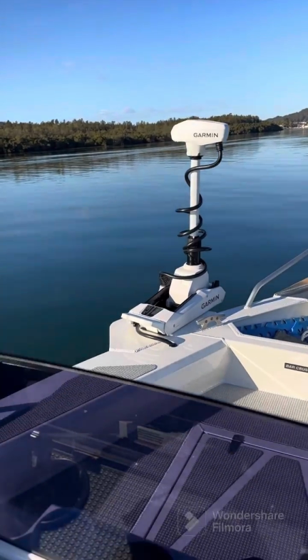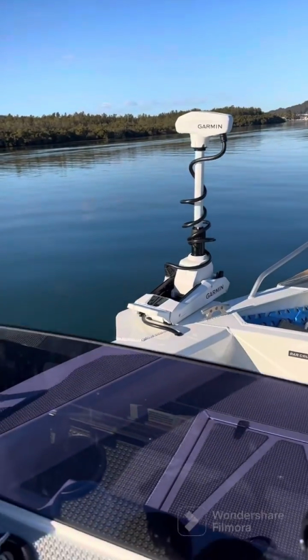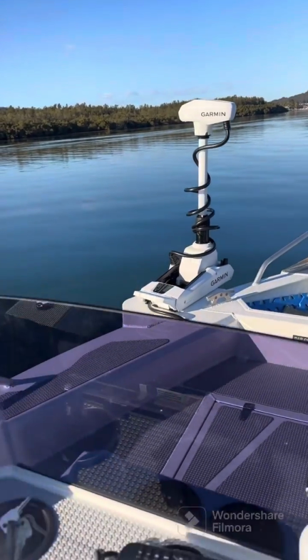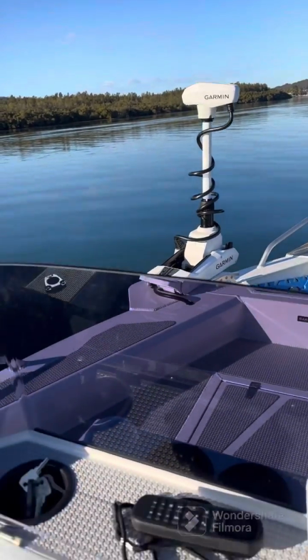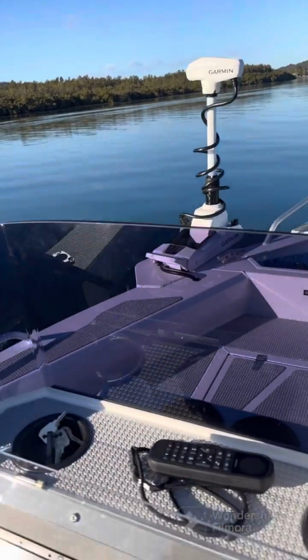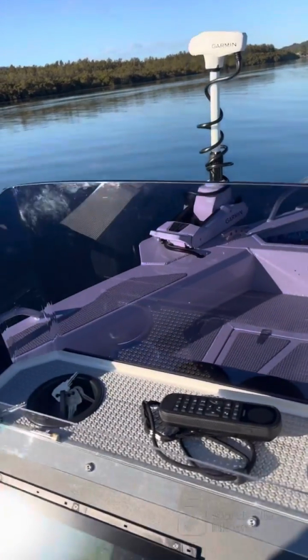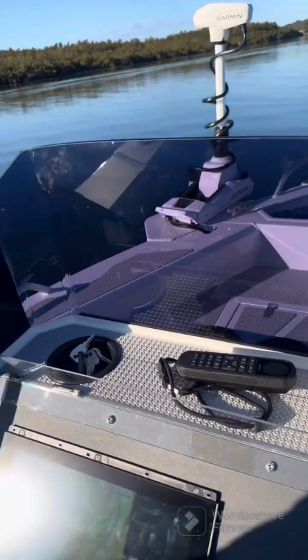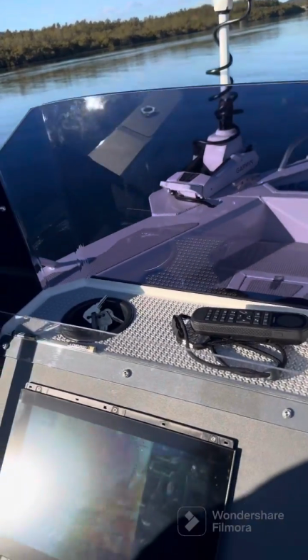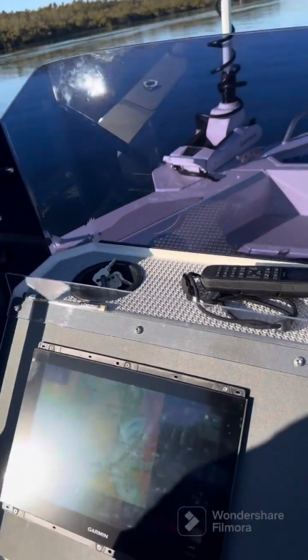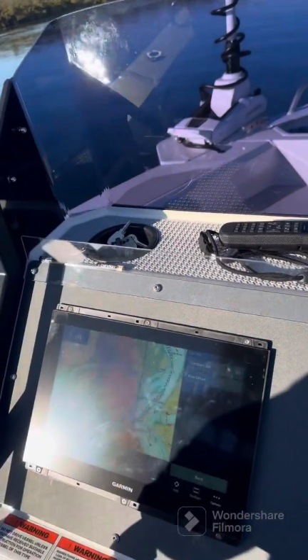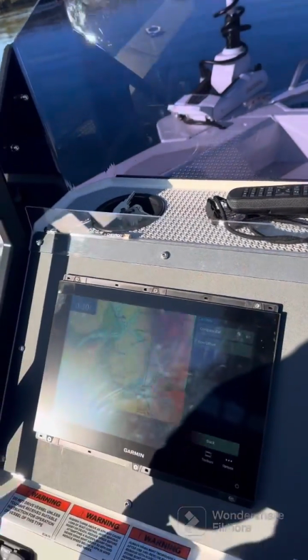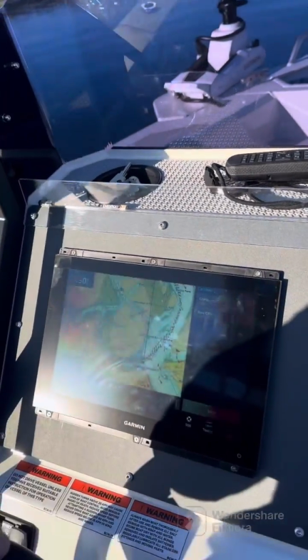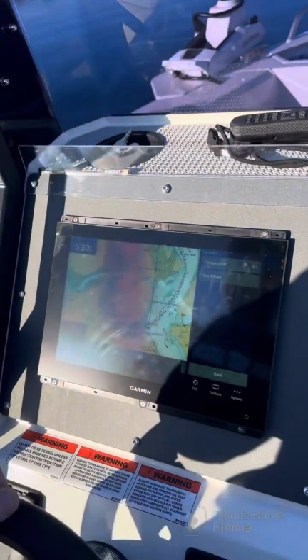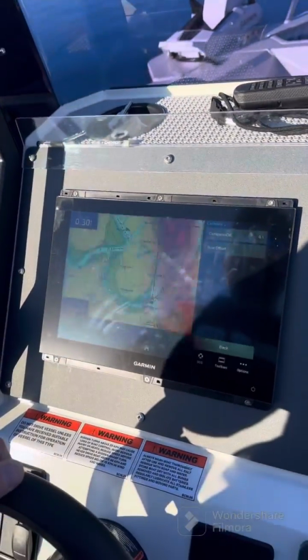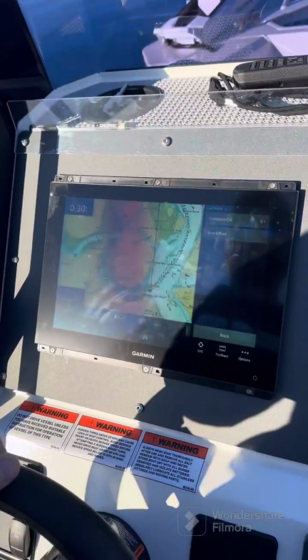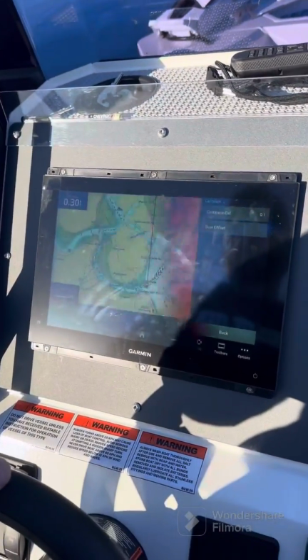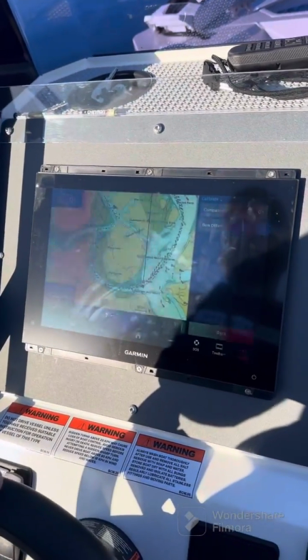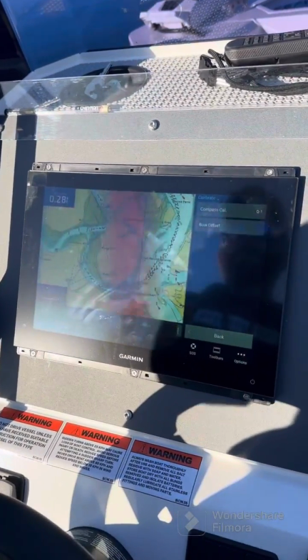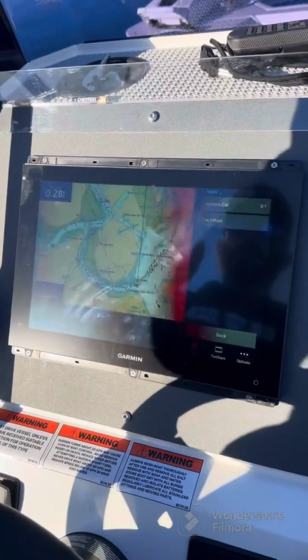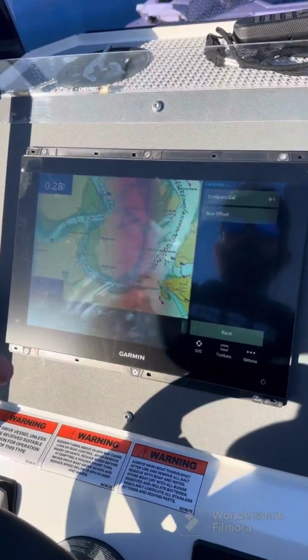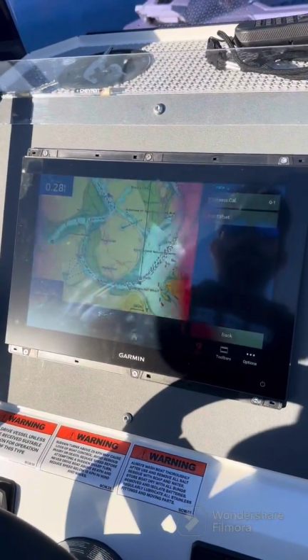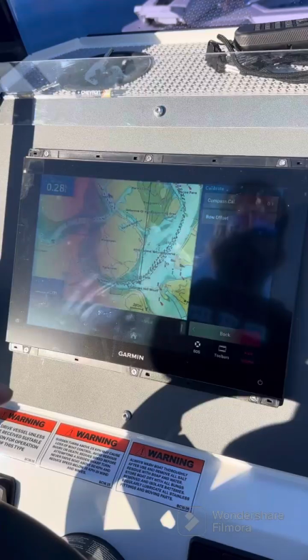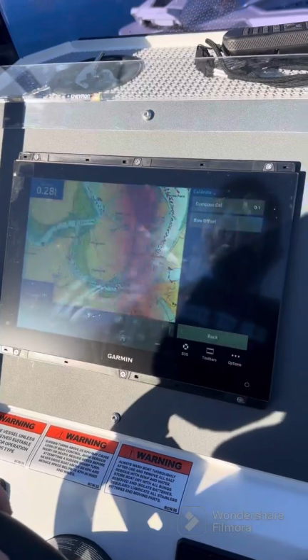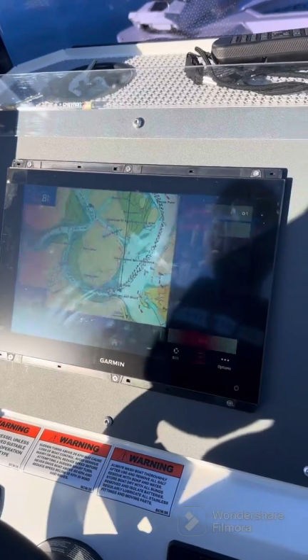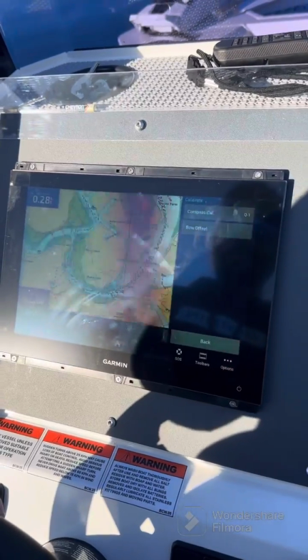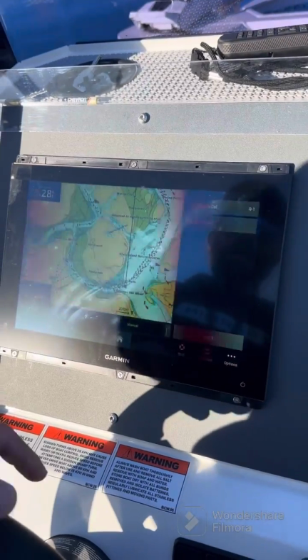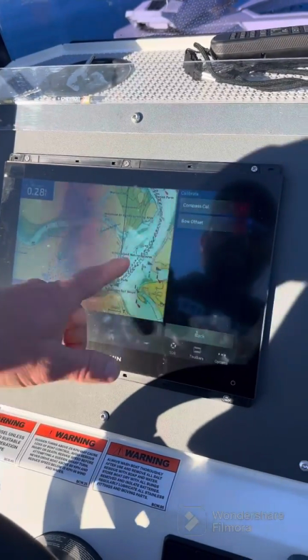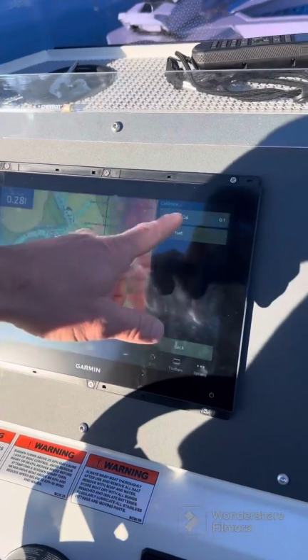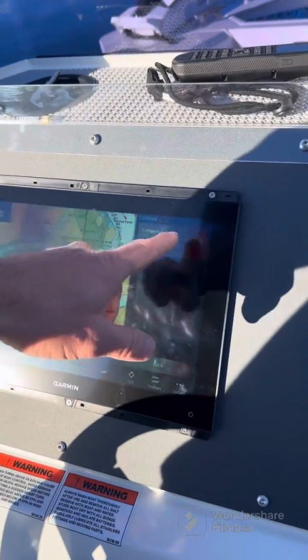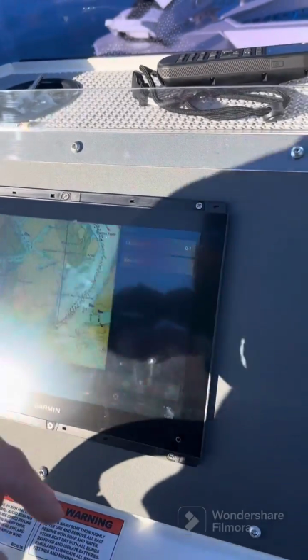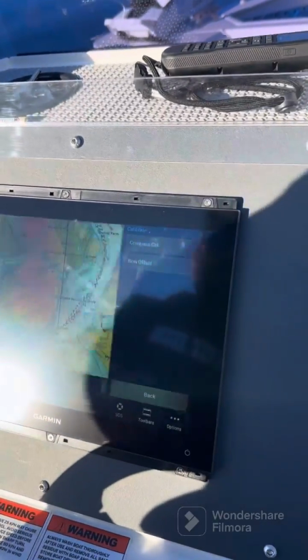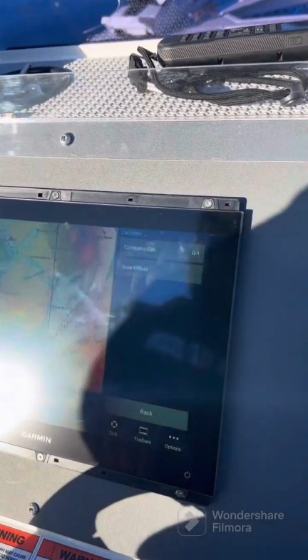Given that fact, we need to calibrate the internal heading sensor. We're using the GPS map screen here to do that — we're doing a compass calibration.